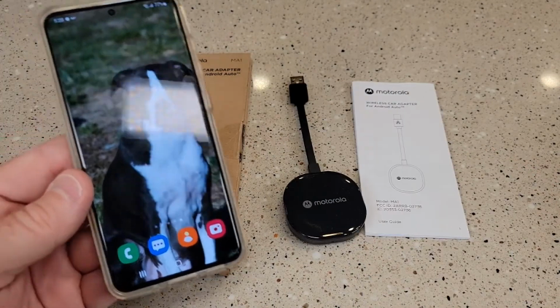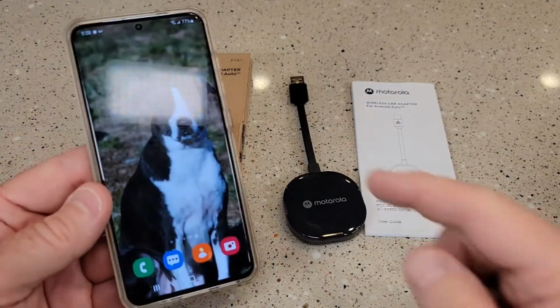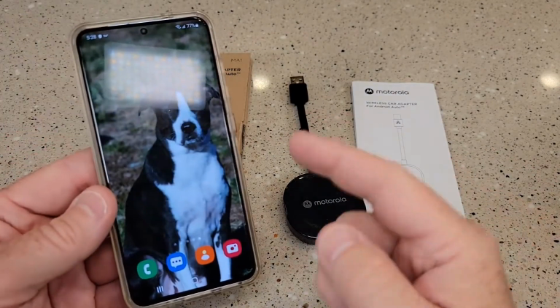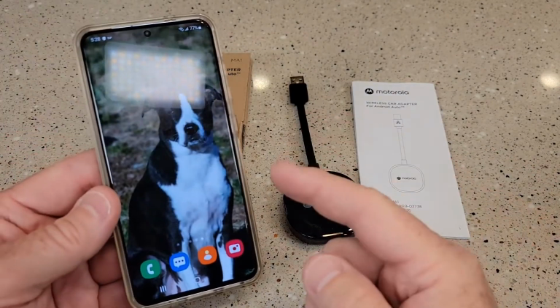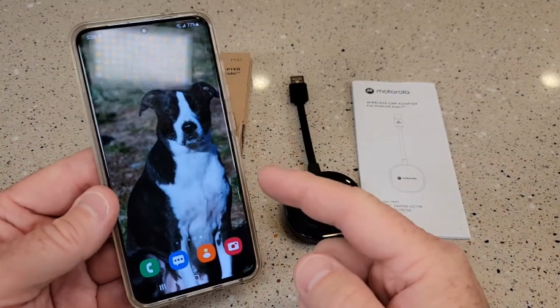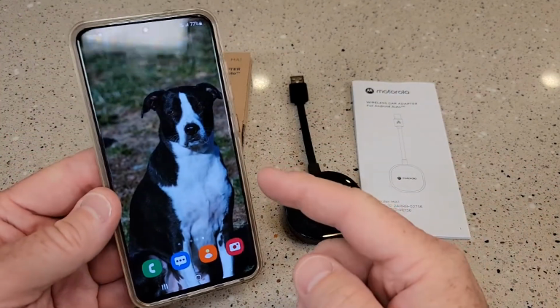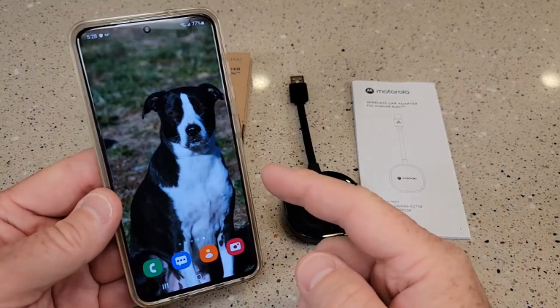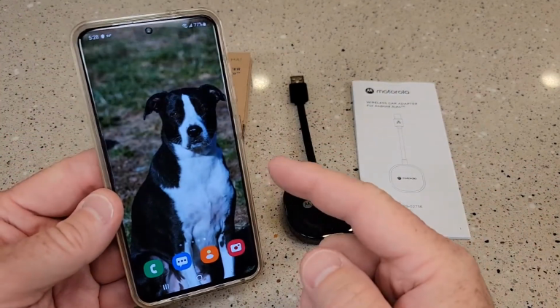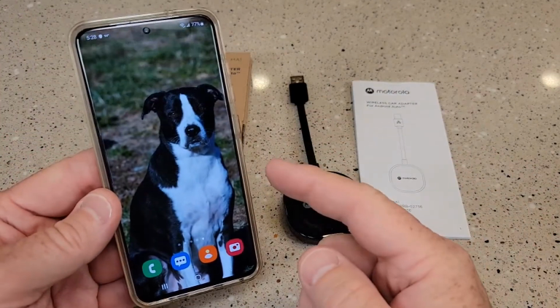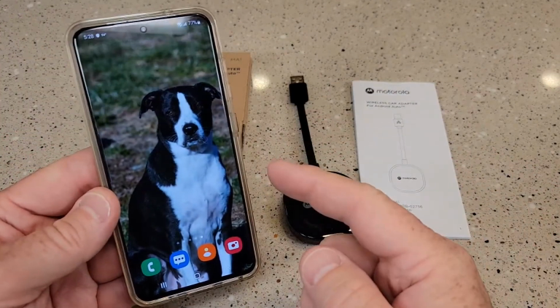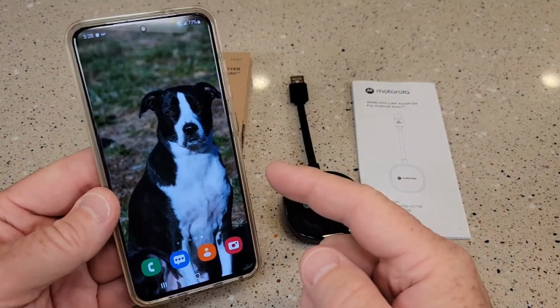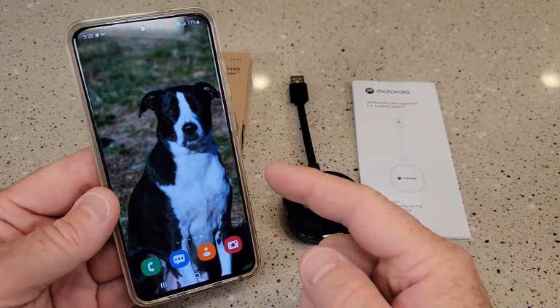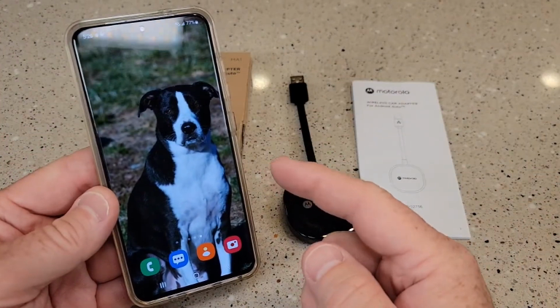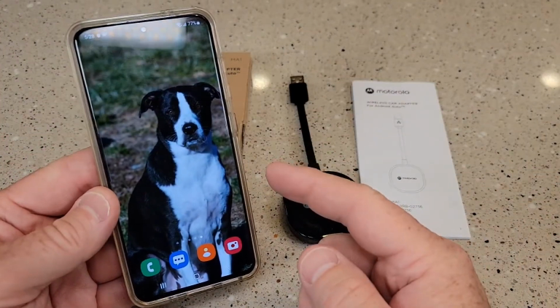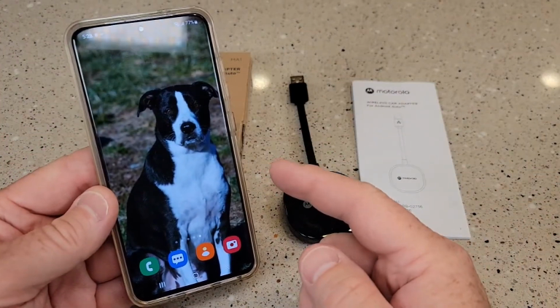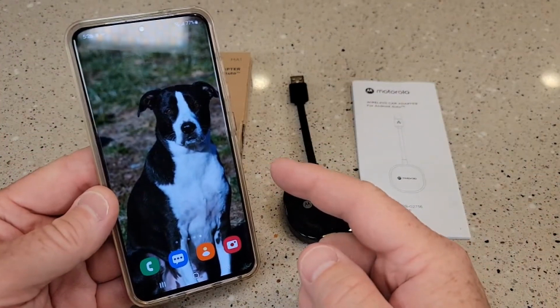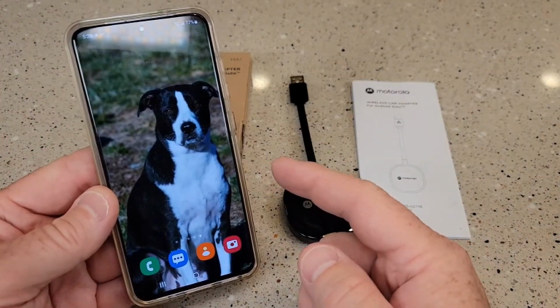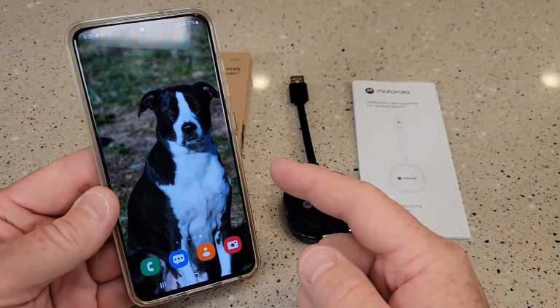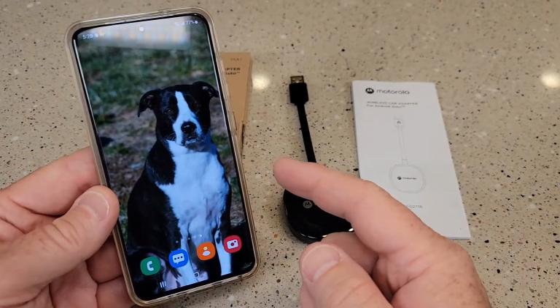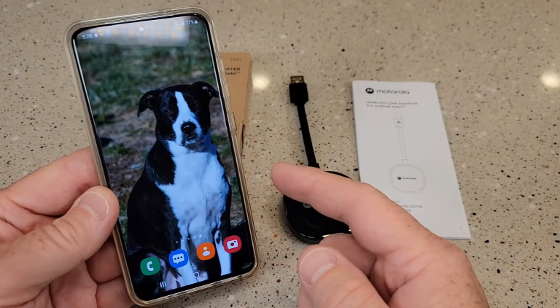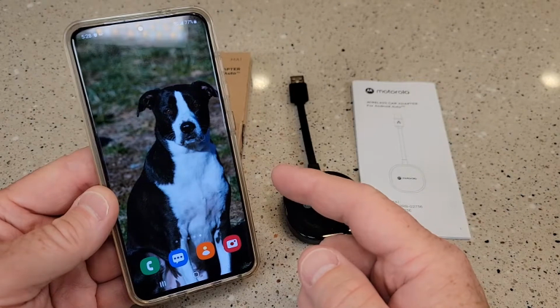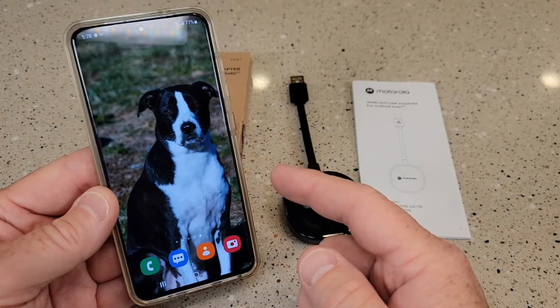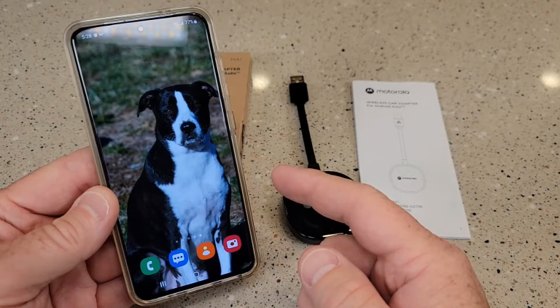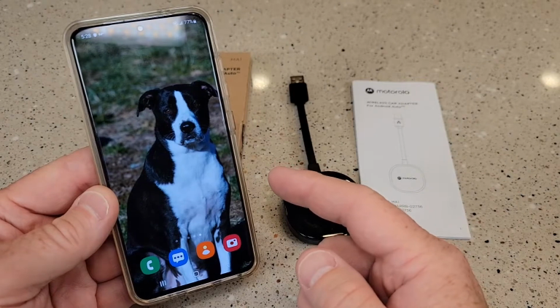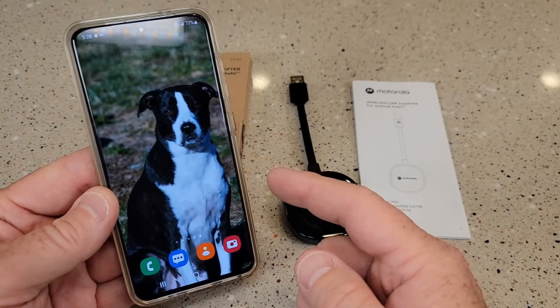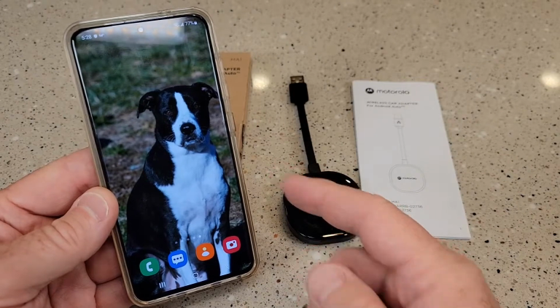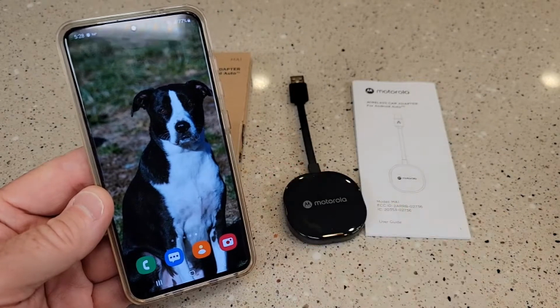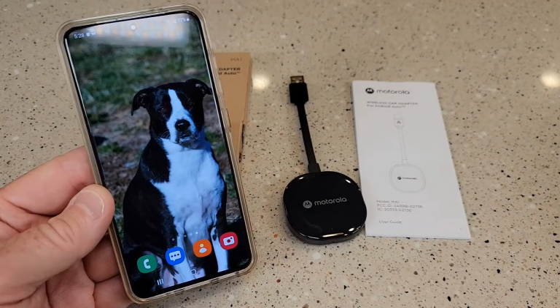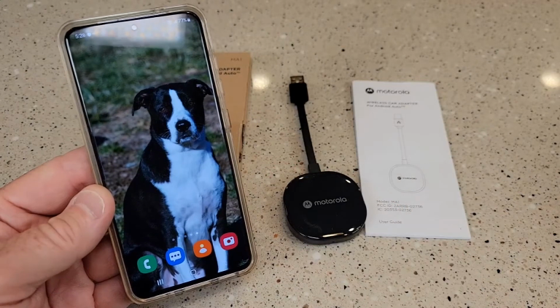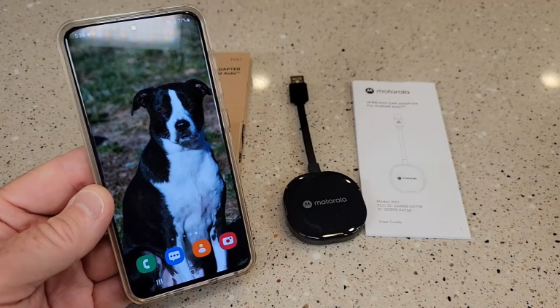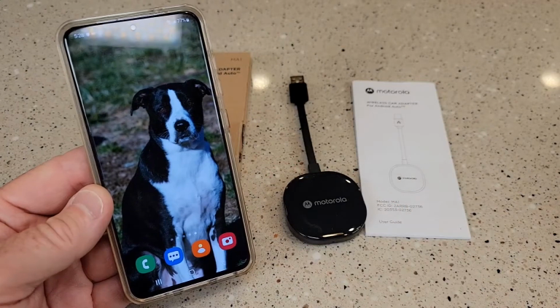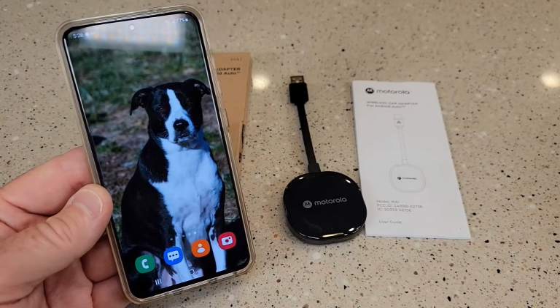I've got a Samsung S20 here. I also tried it with my S22 Ultra. It works with both of them.